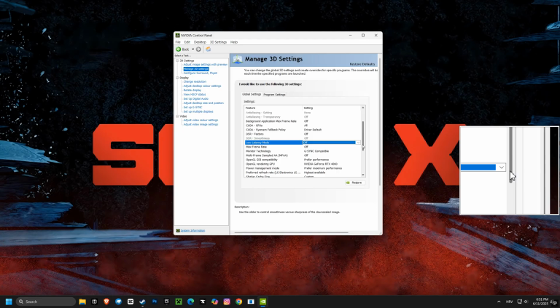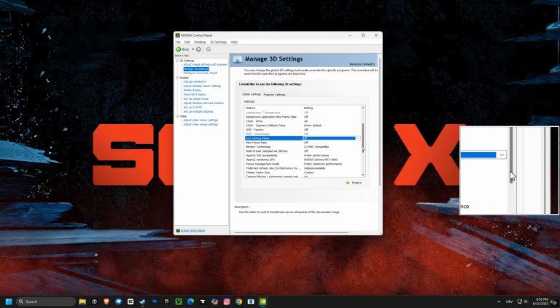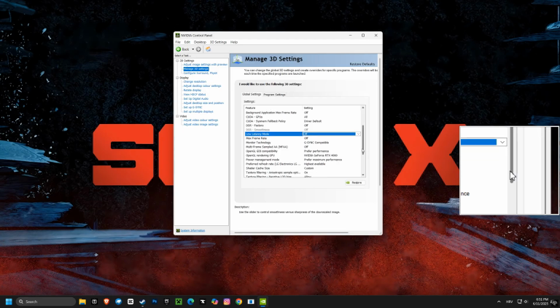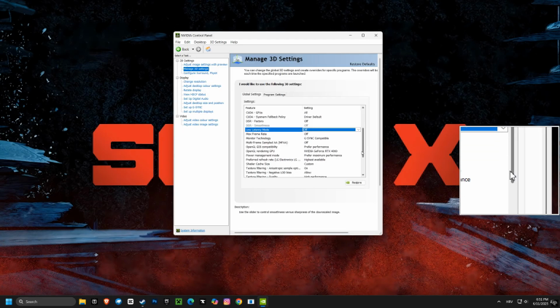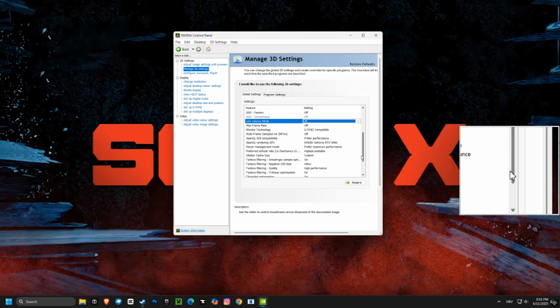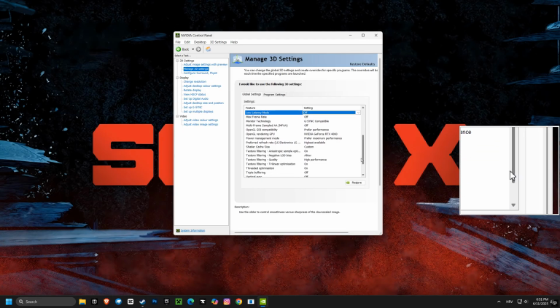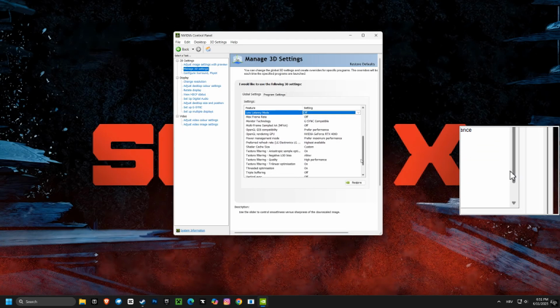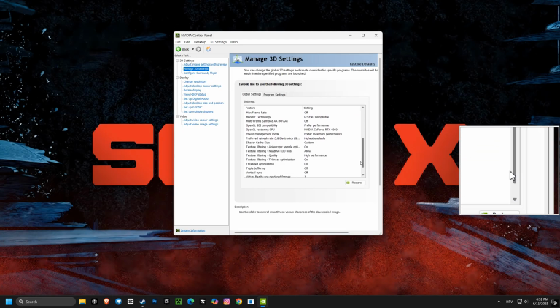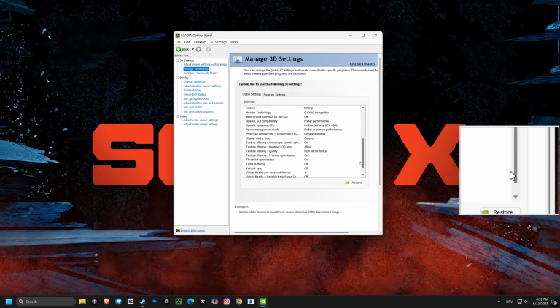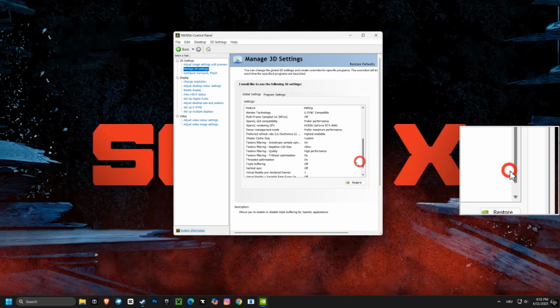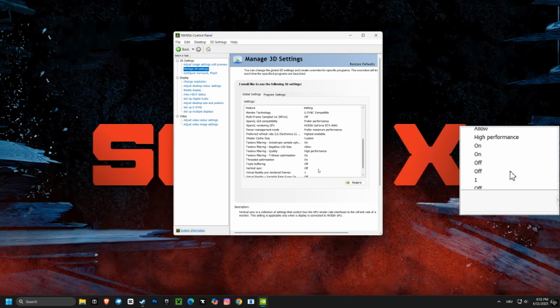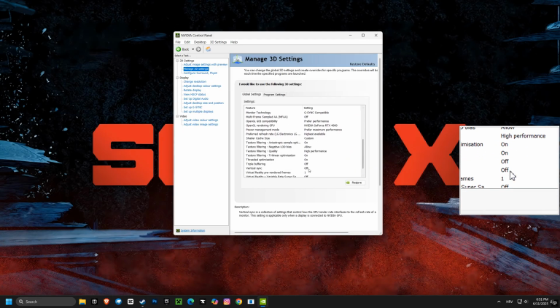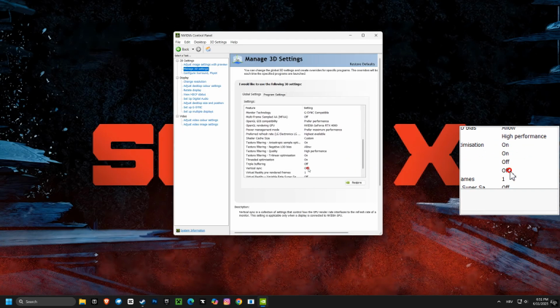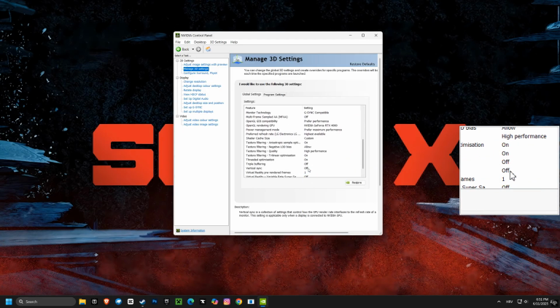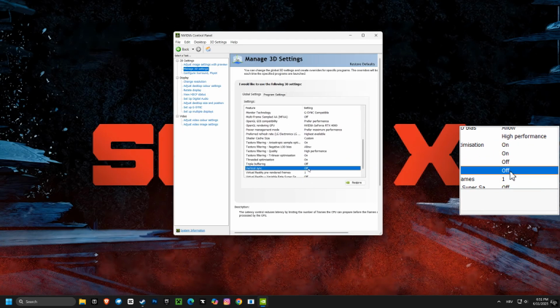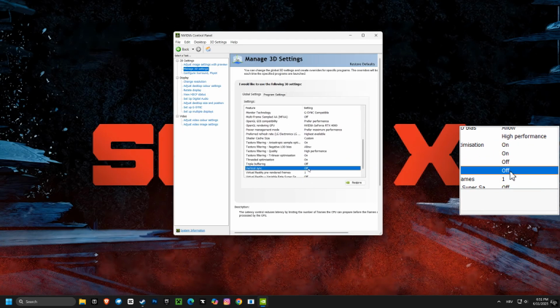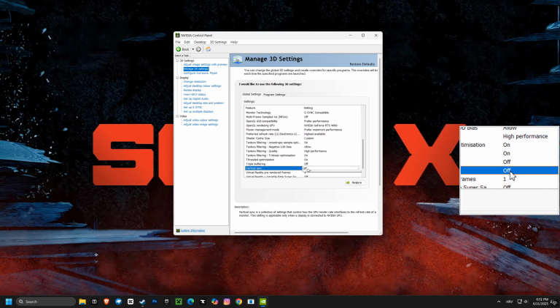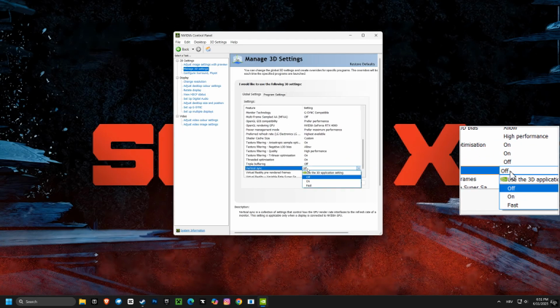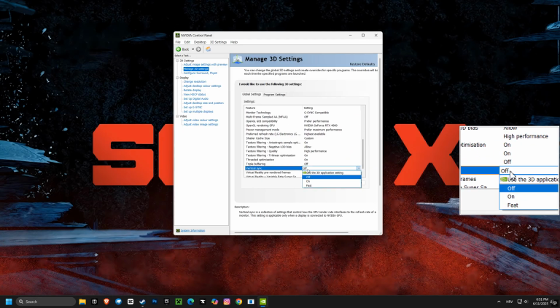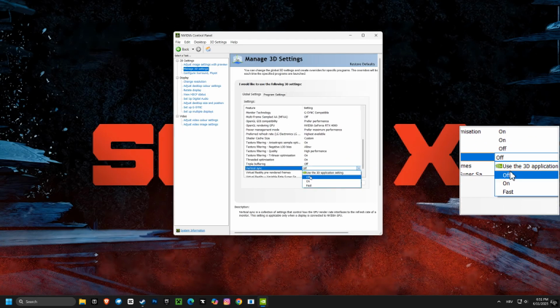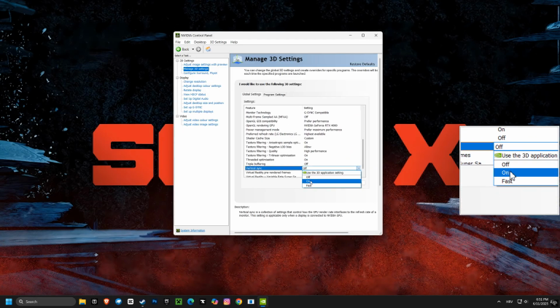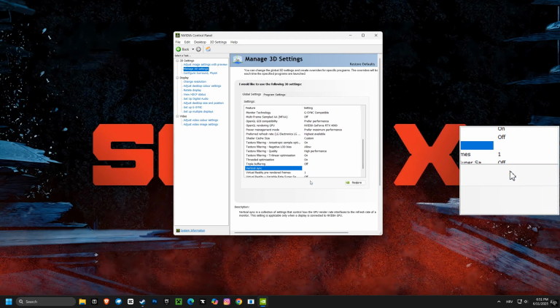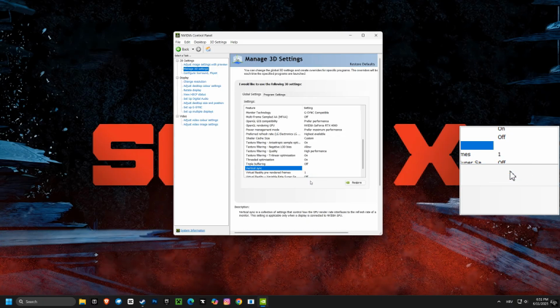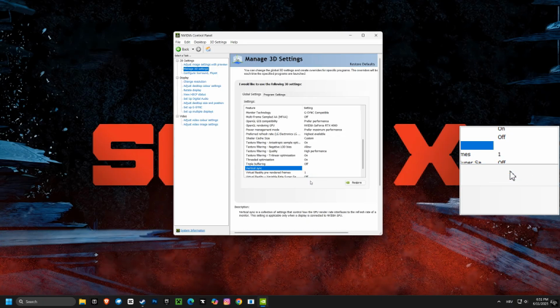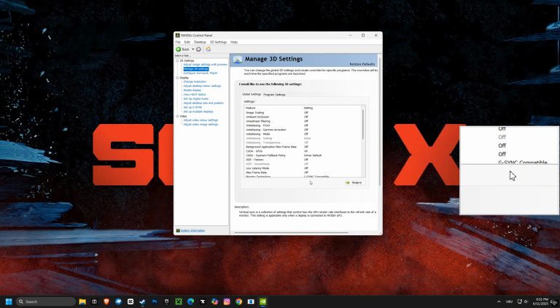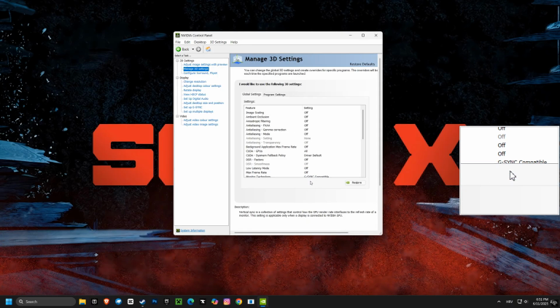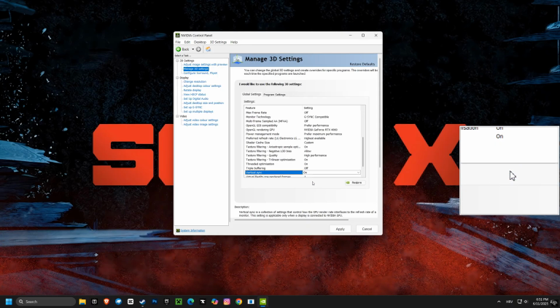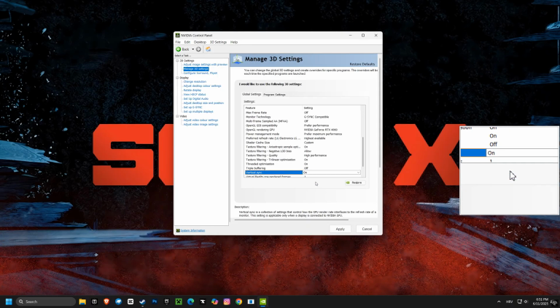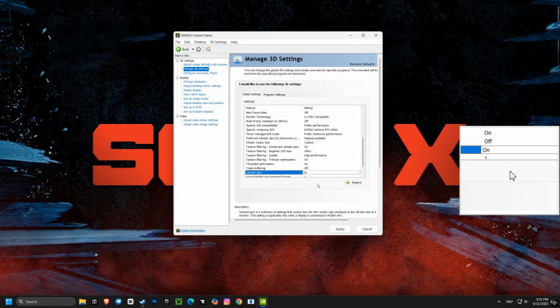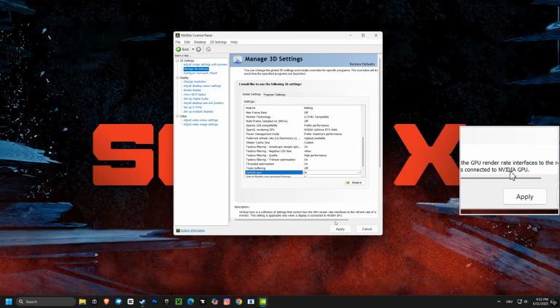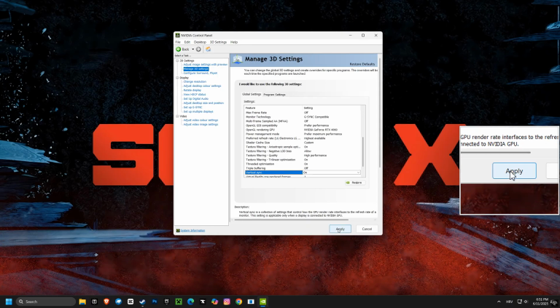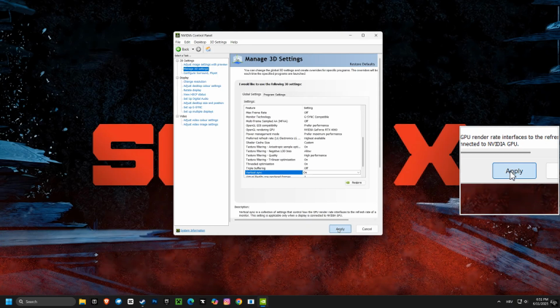Also, enabling vertical sync in the settings but disabling it in the game itself can help prevent screen tearing while maintaining responsiveness. This gives you the best of both worlds.